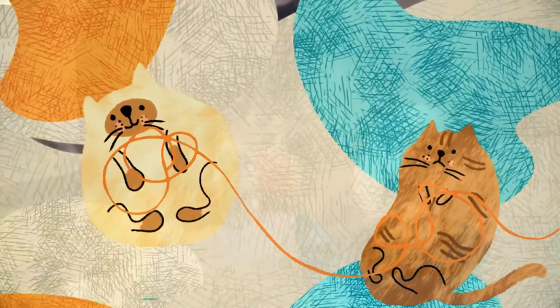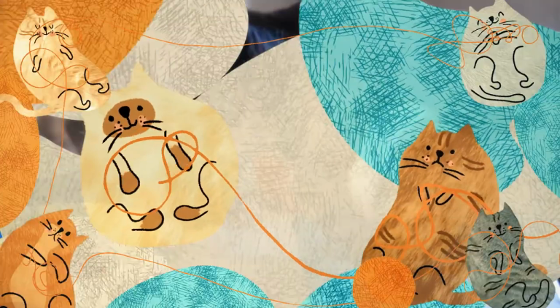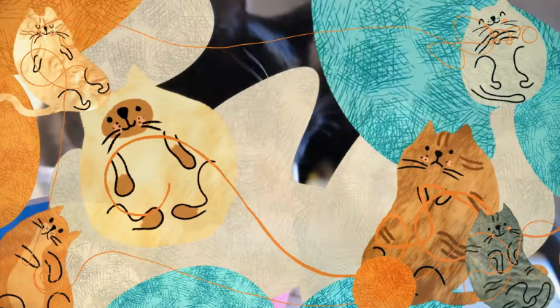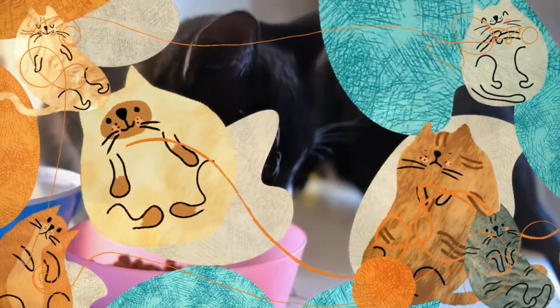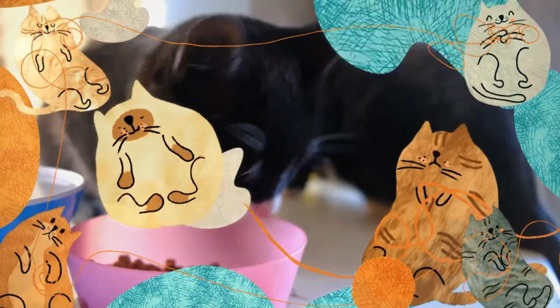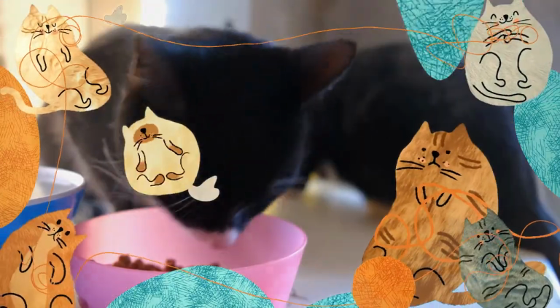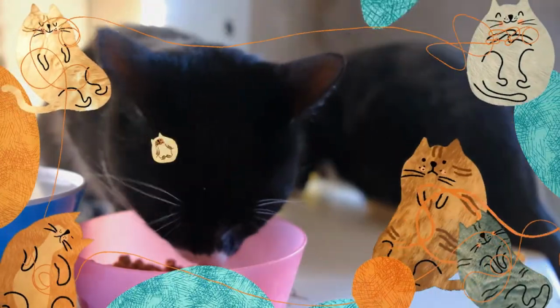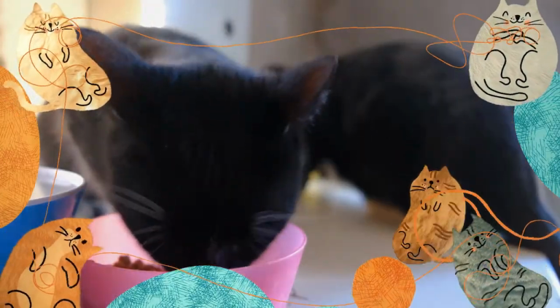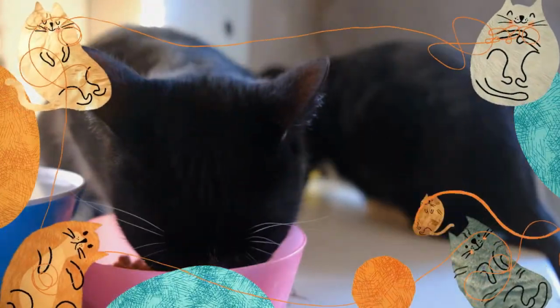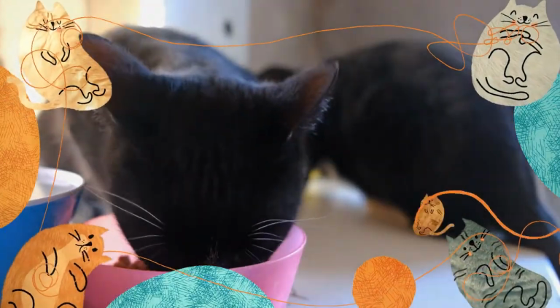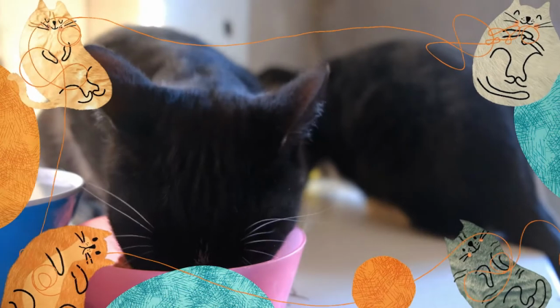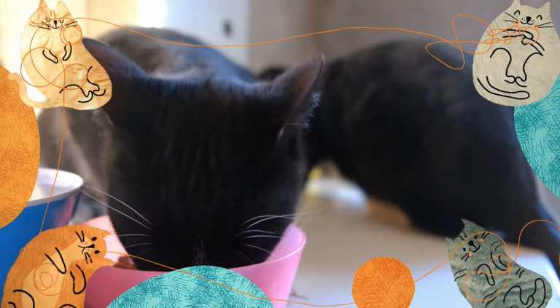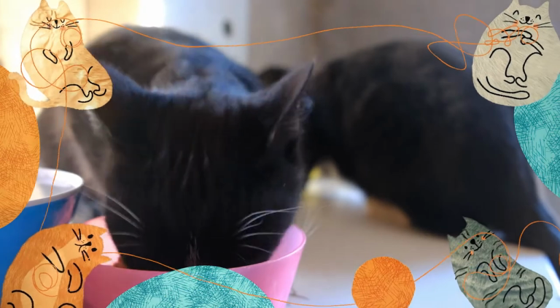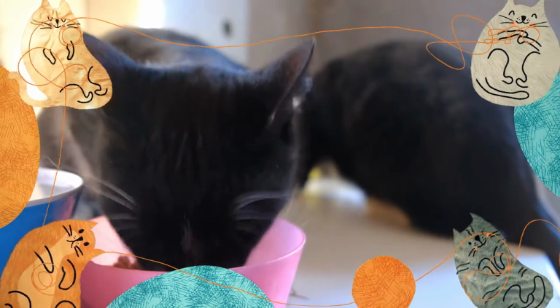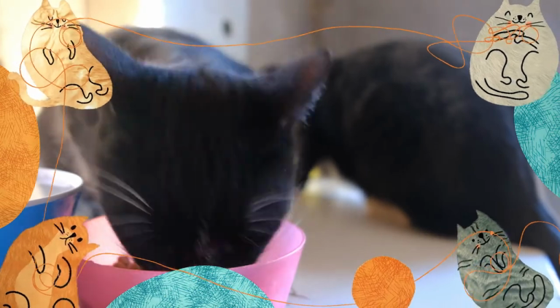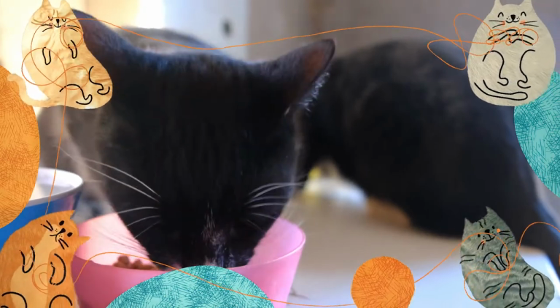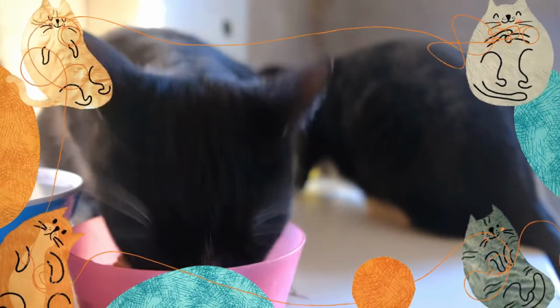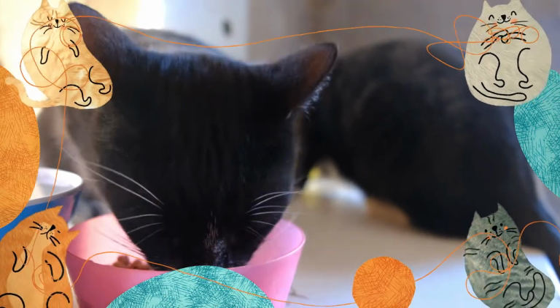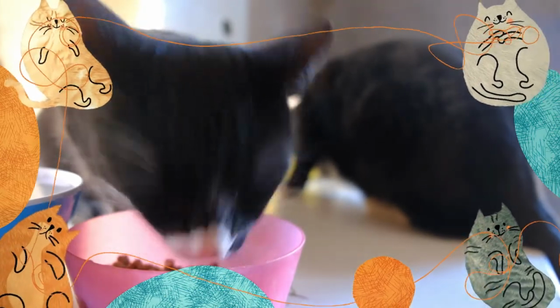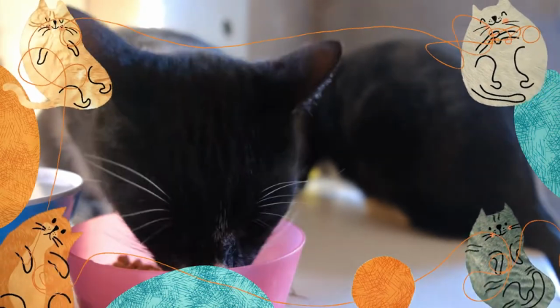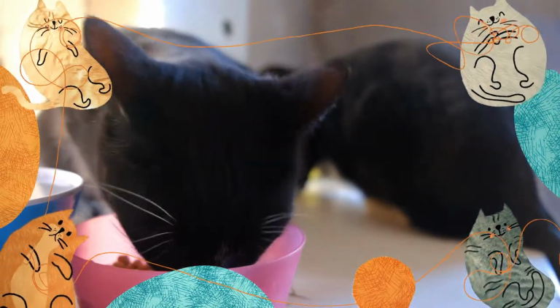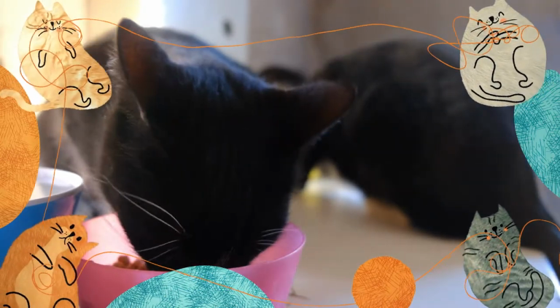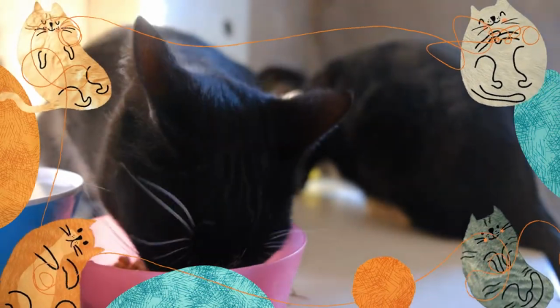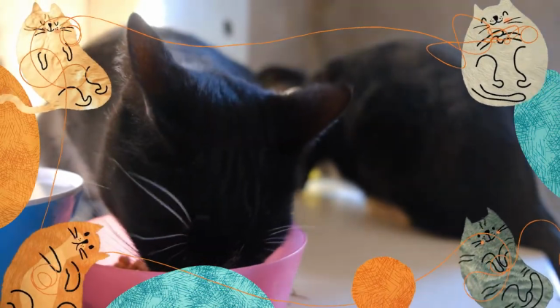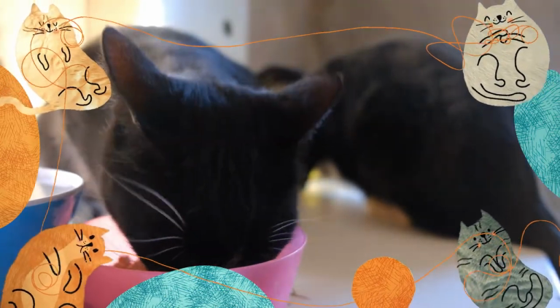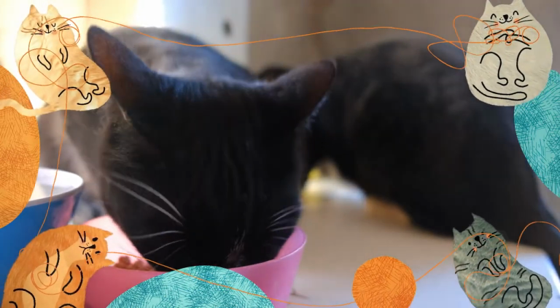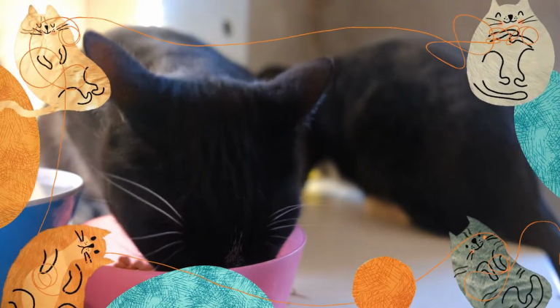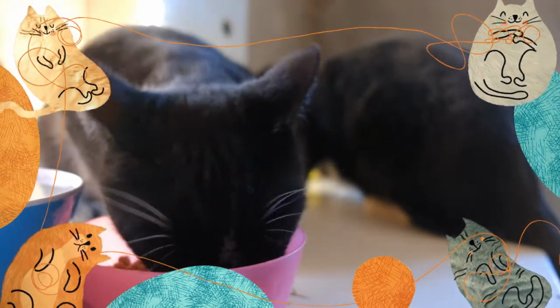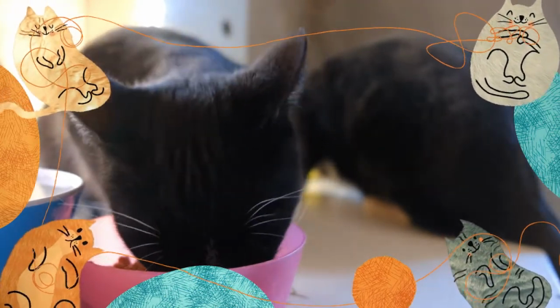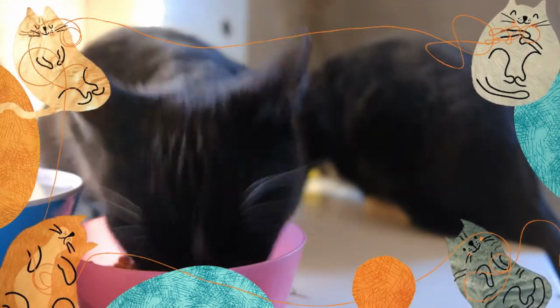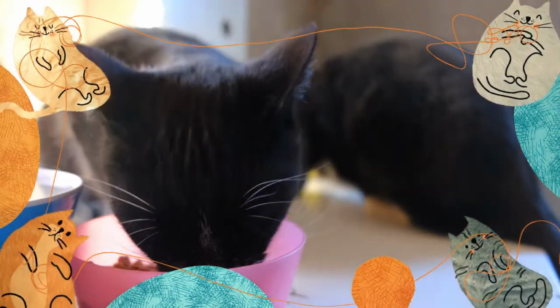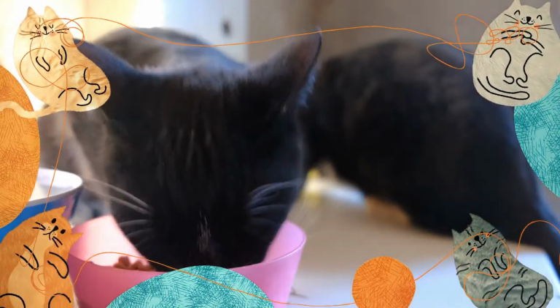There you have it. Cats can in fact eat beans, but it does depend on the type of bean and how you prepare it.